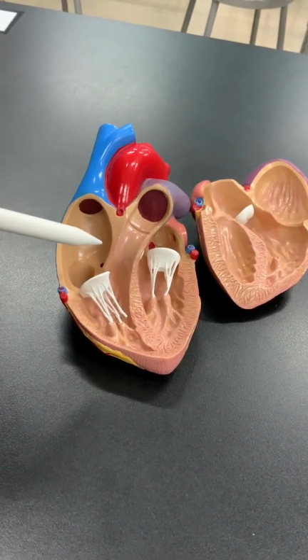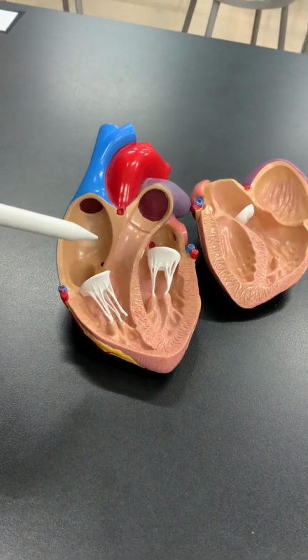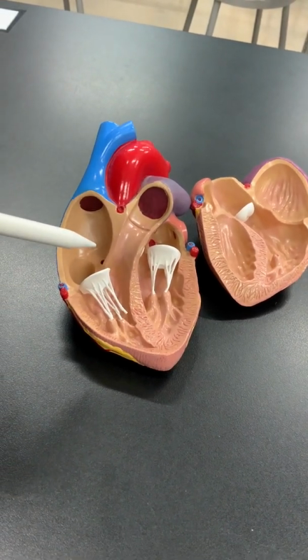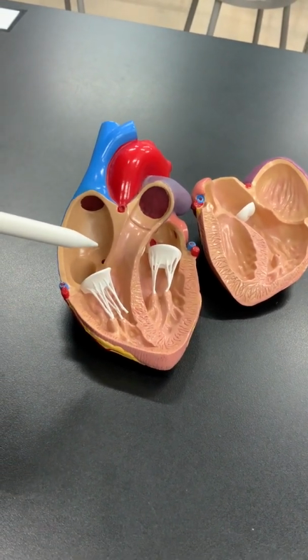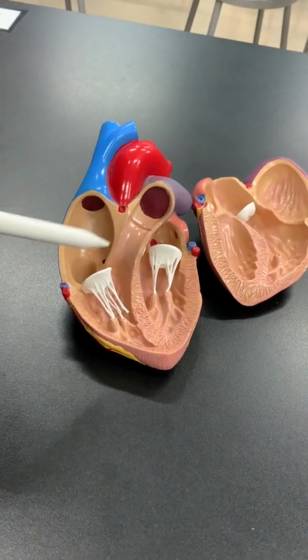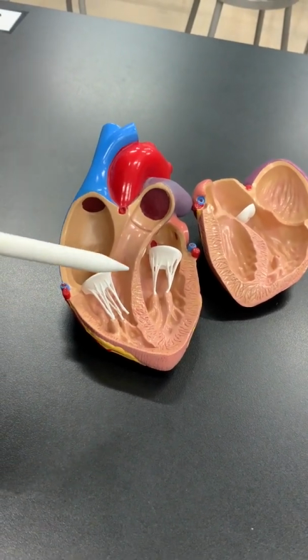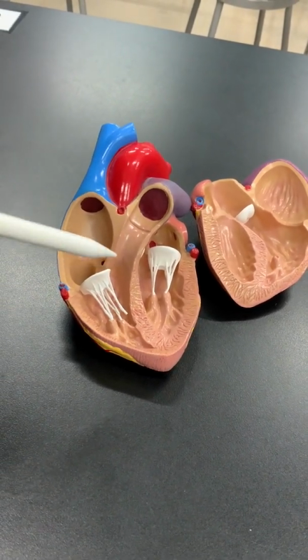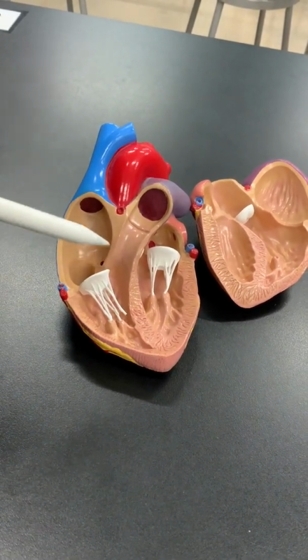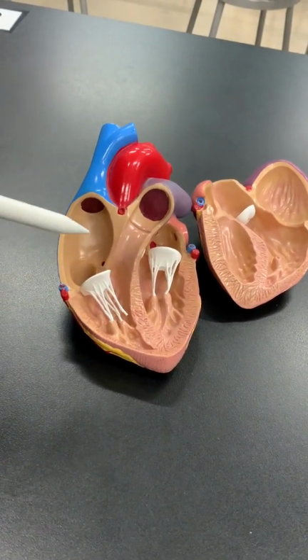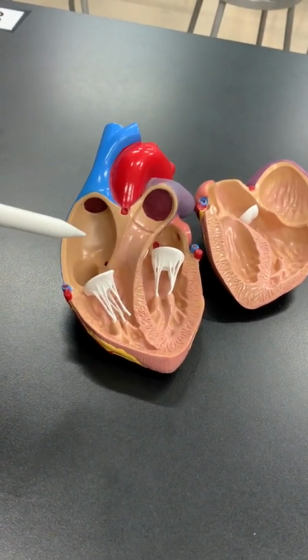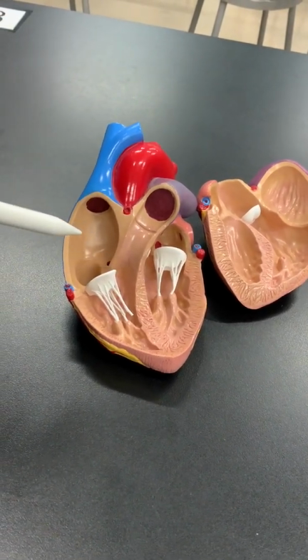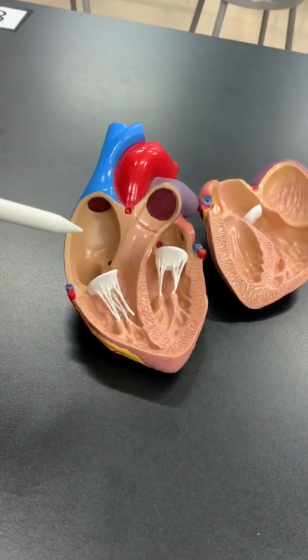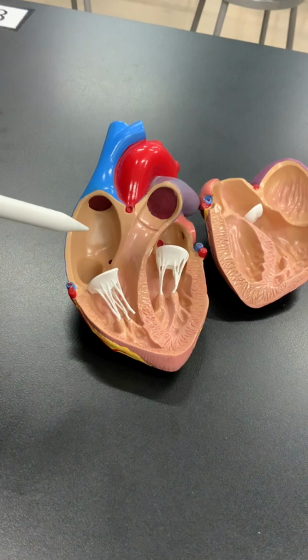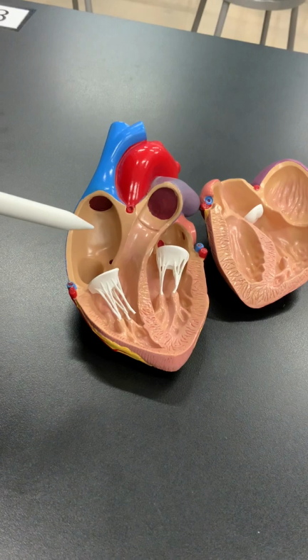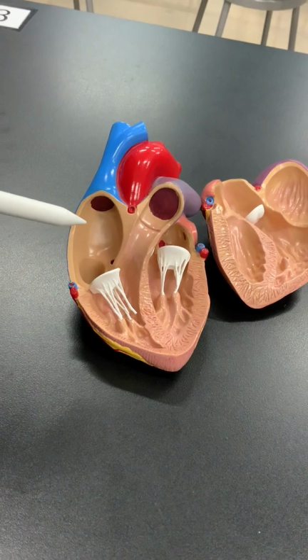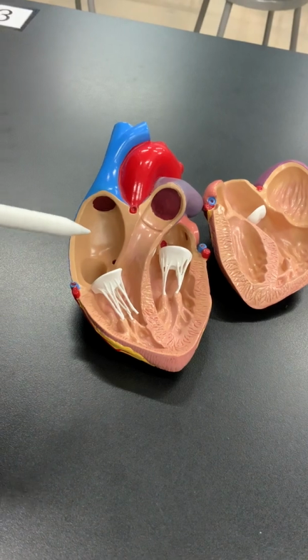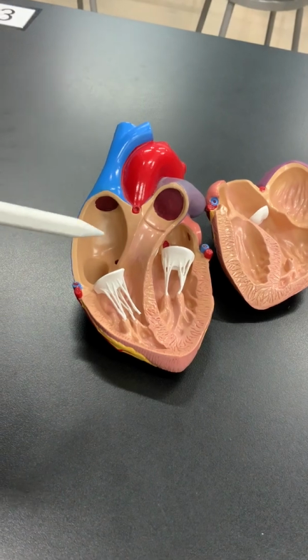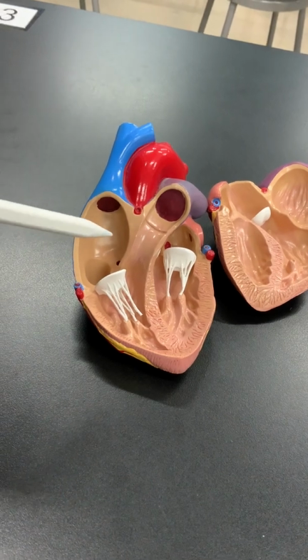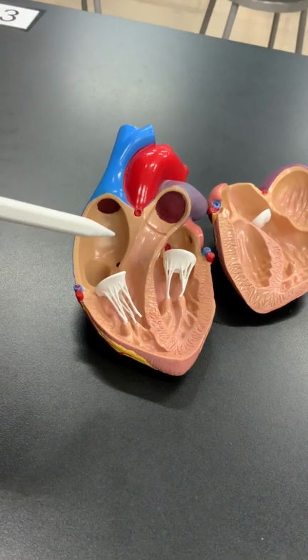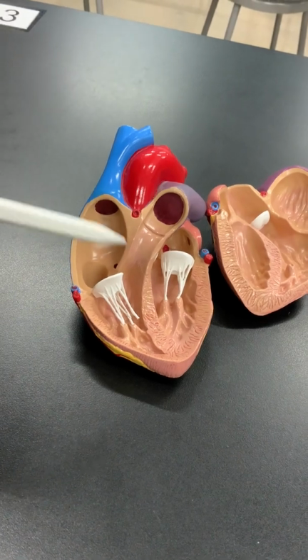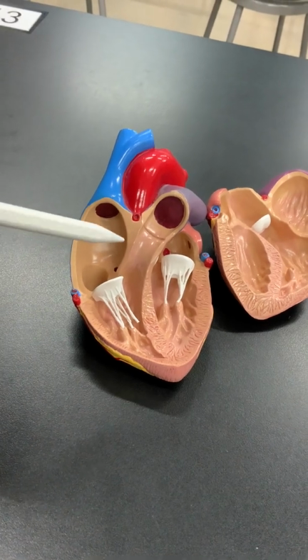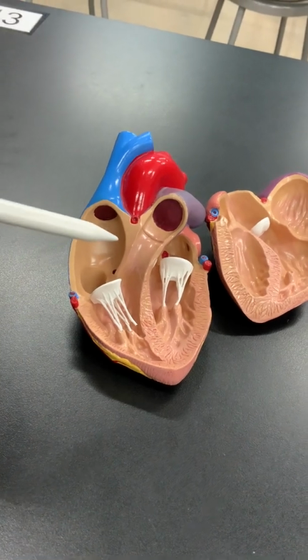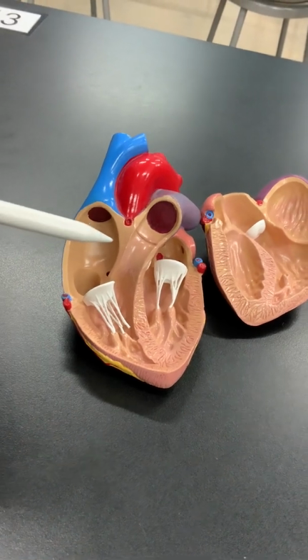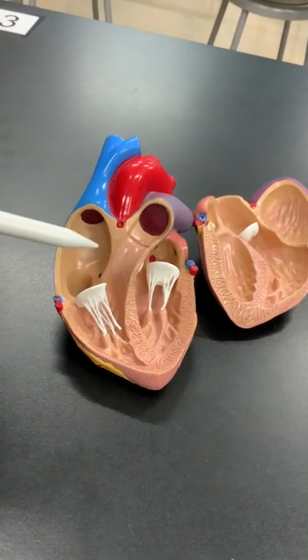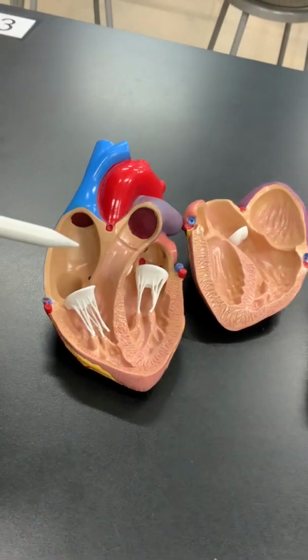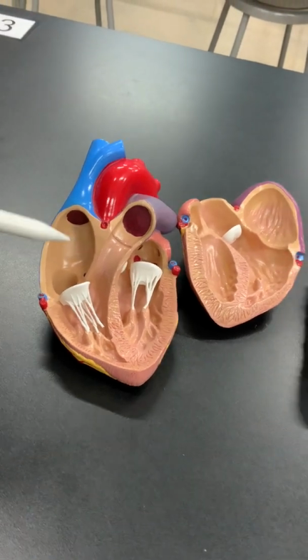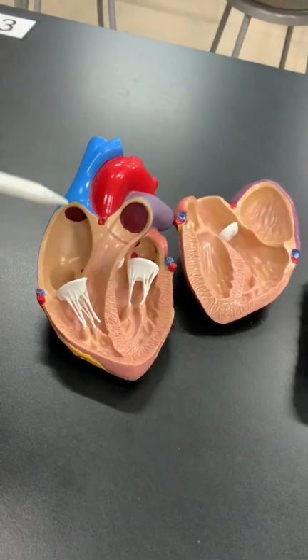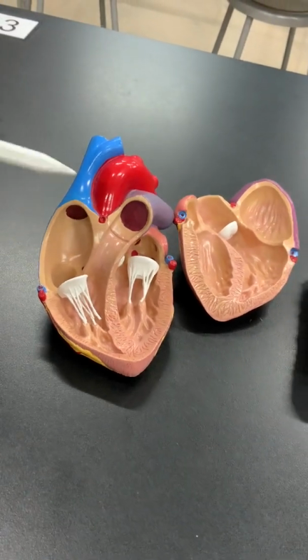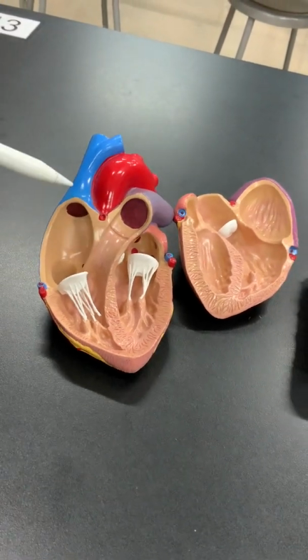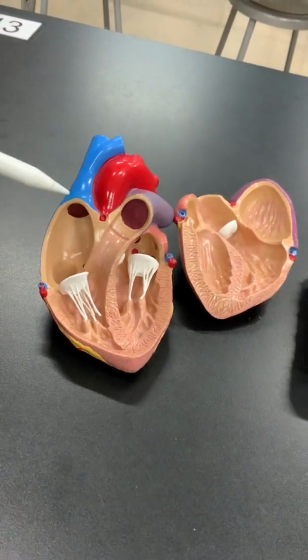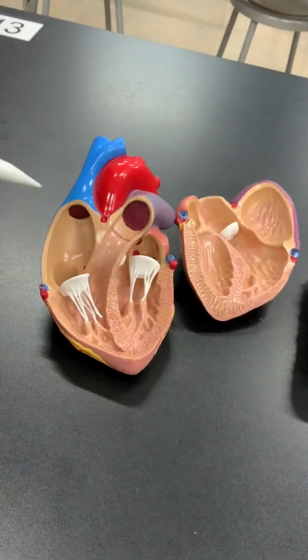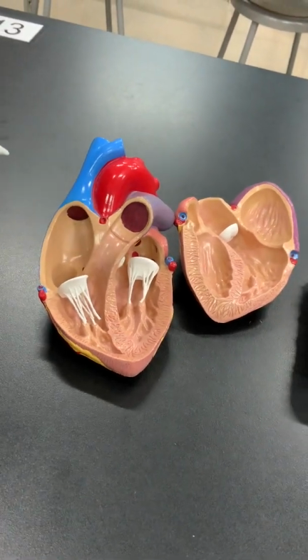So those are some key bits of information about how the heart works, as well as when the heart doesn't work right due to mechanical or electrical issues. Thank you for your attention and I hope you had a good learning opportunity today.